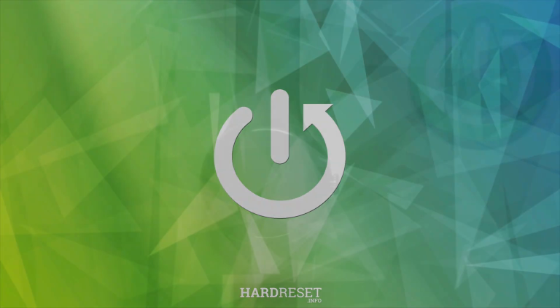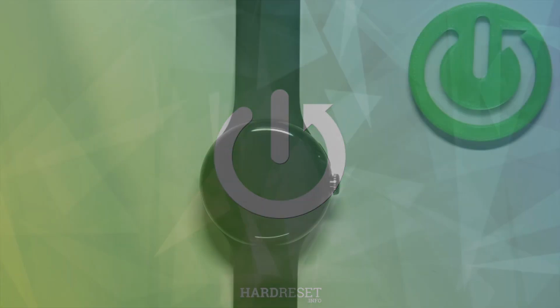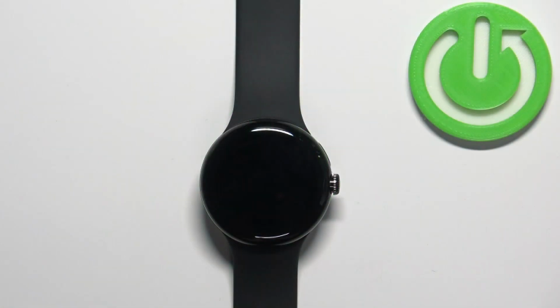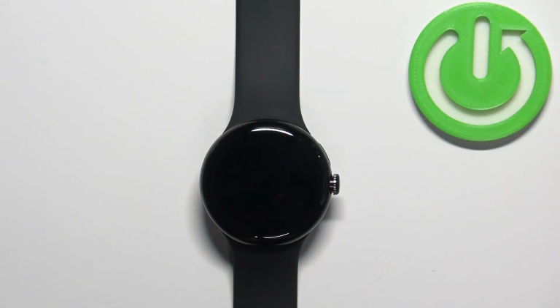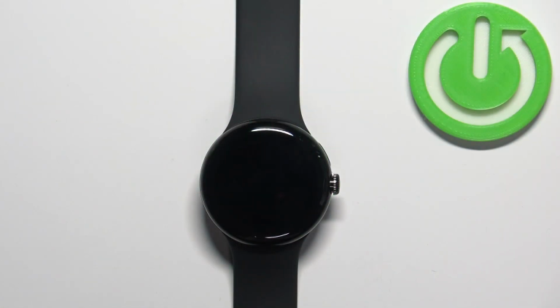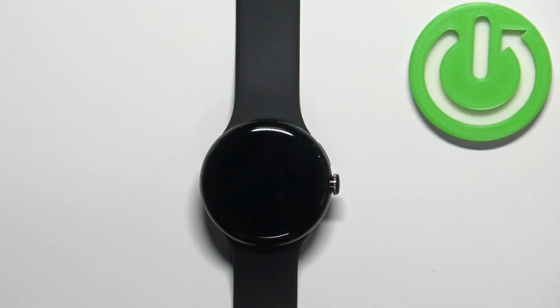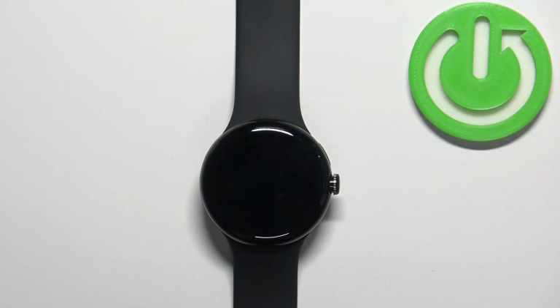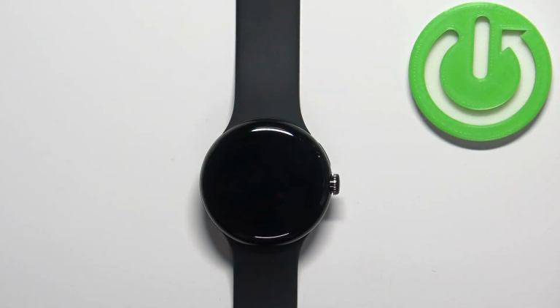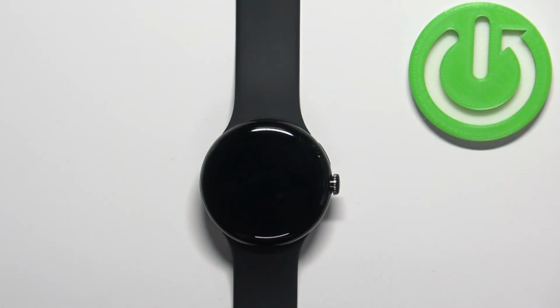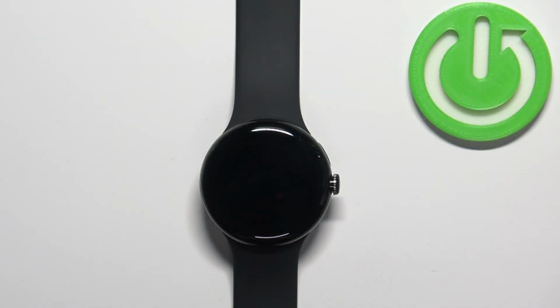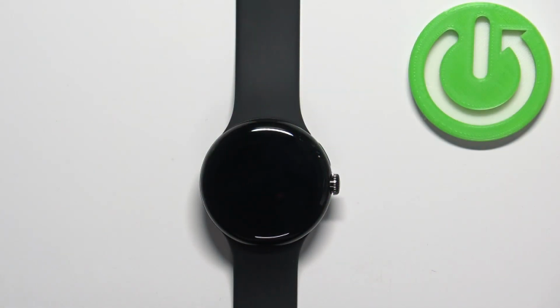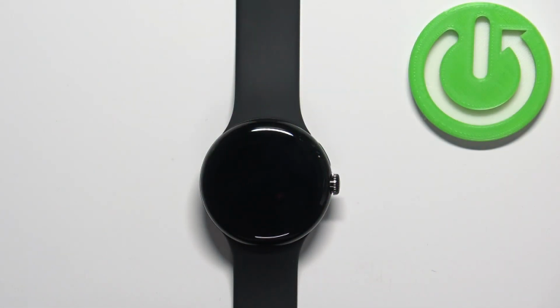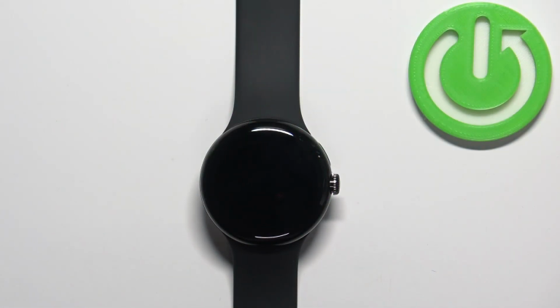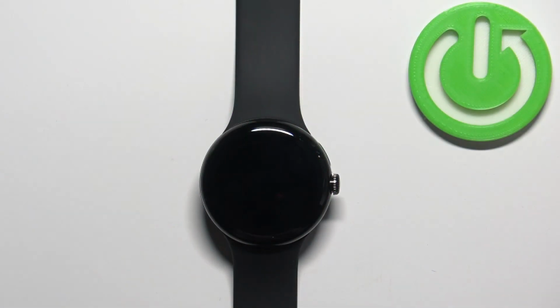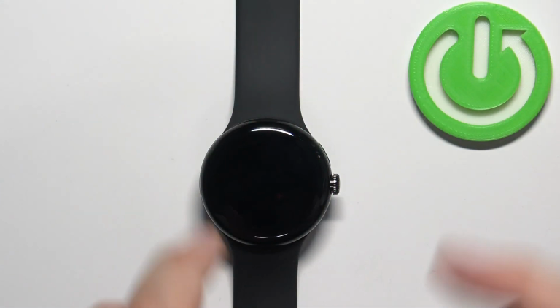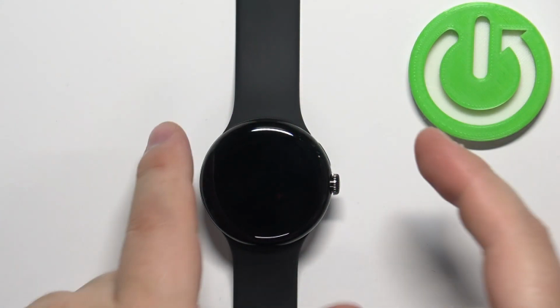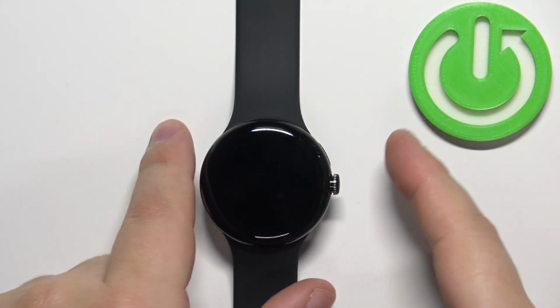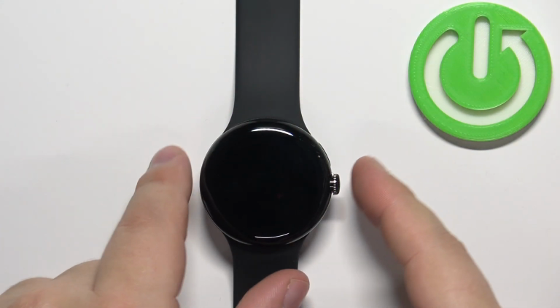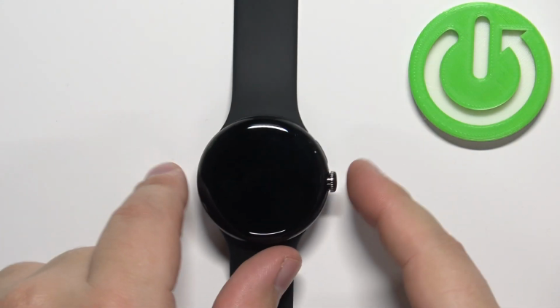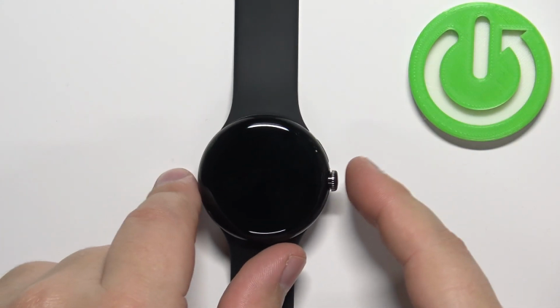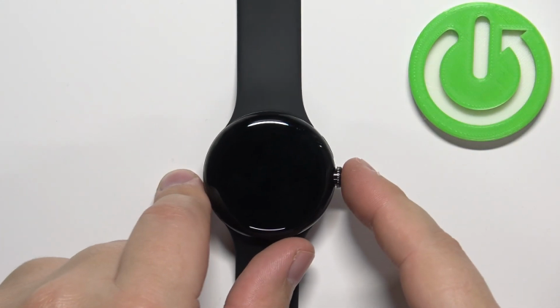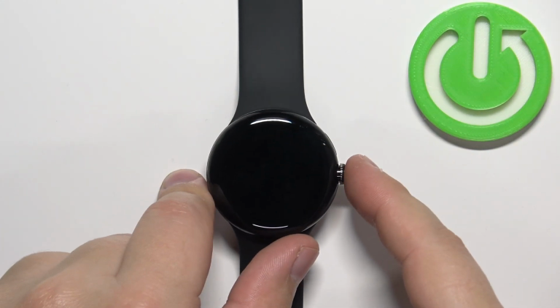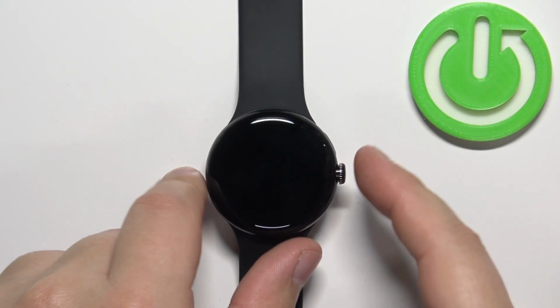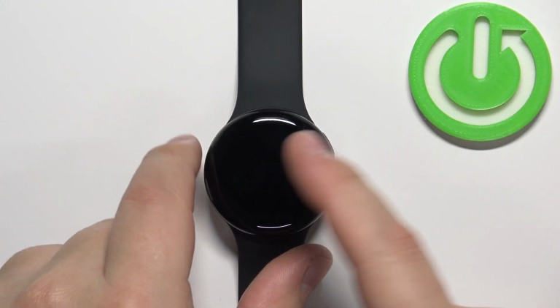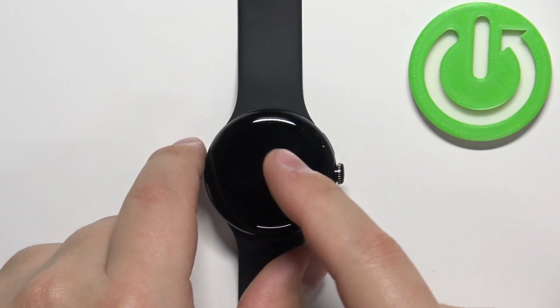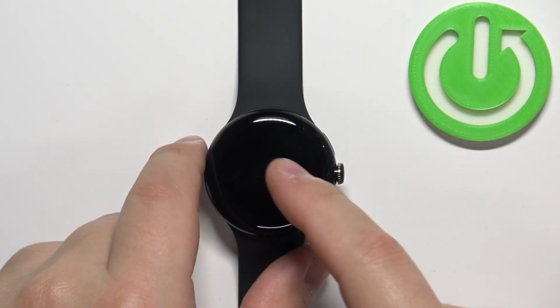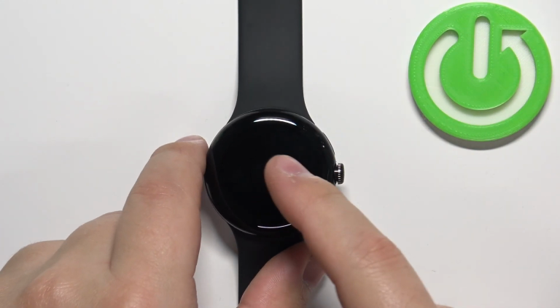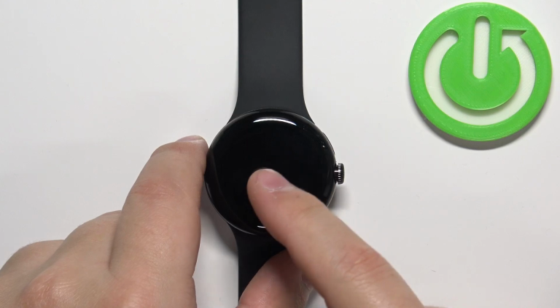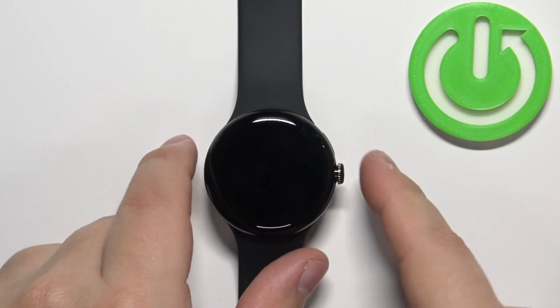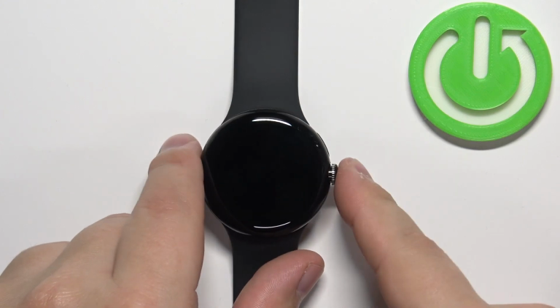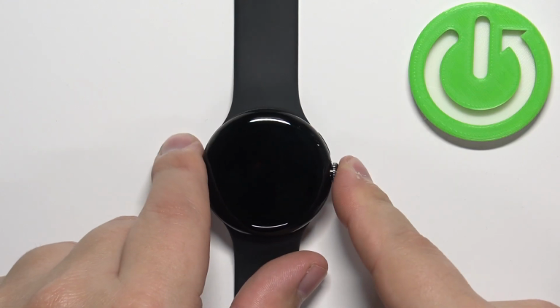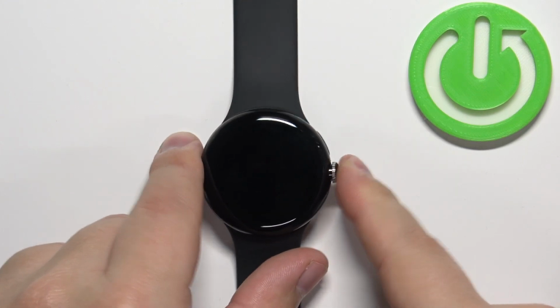First we need to wake up the screen on our watch and you can do it by pressing the crown button or by tapping on the screen.